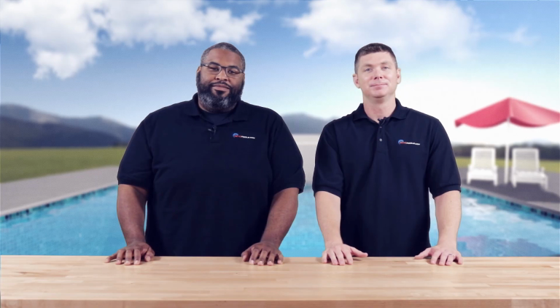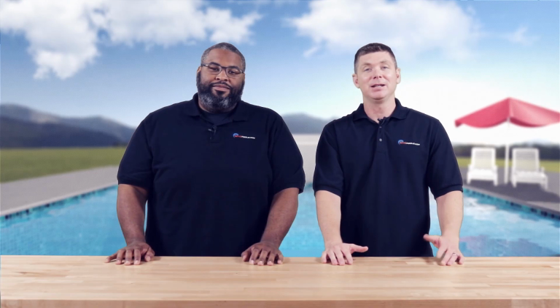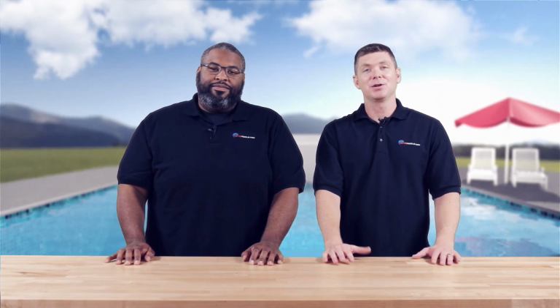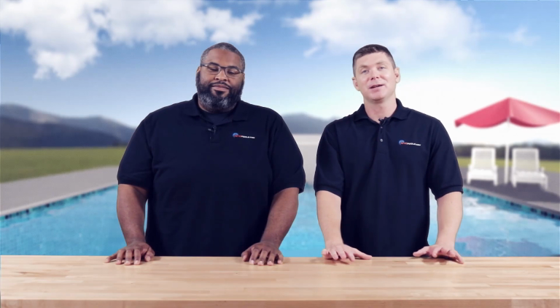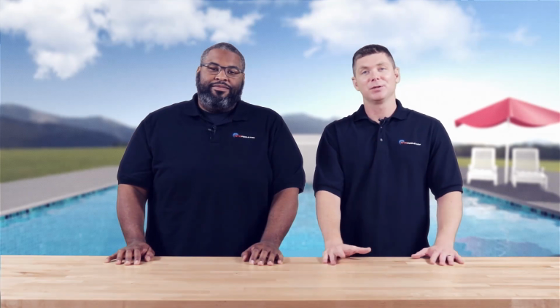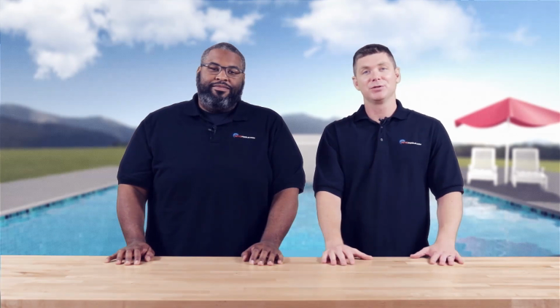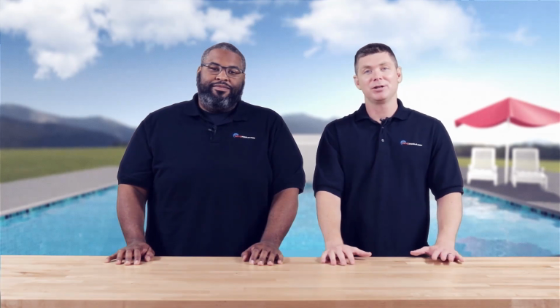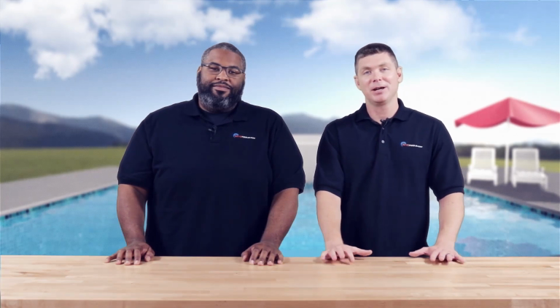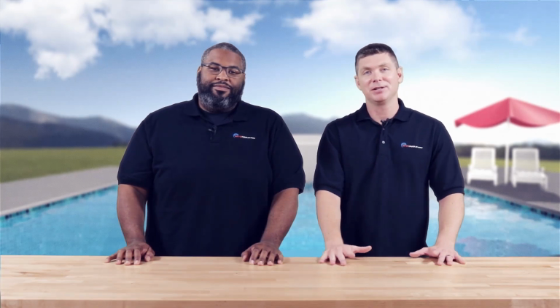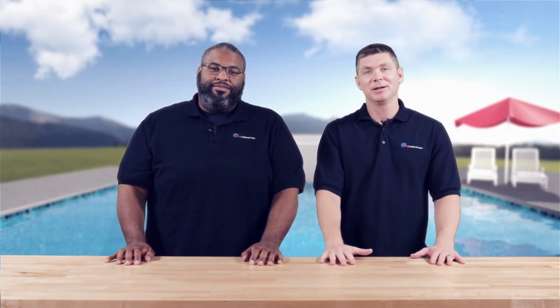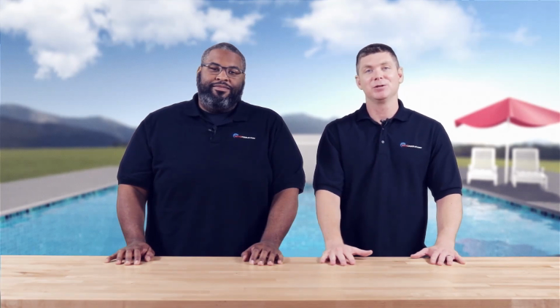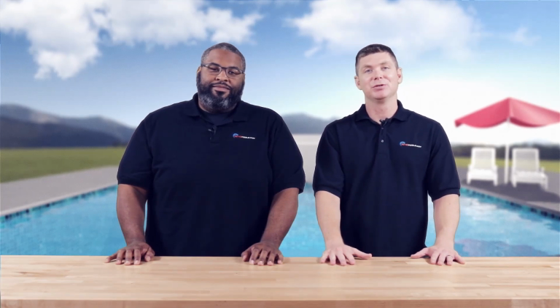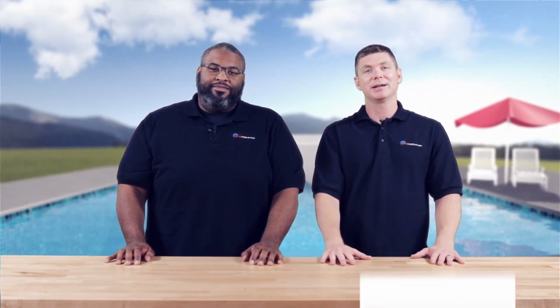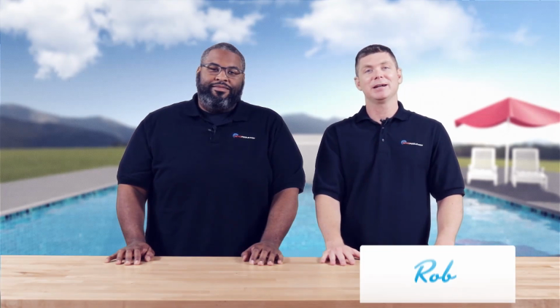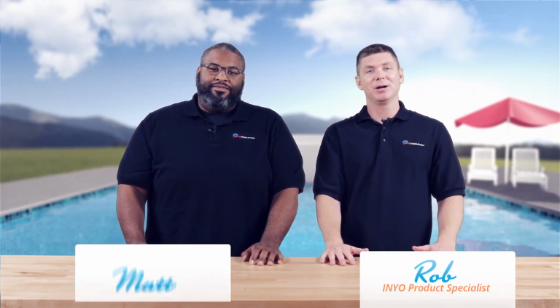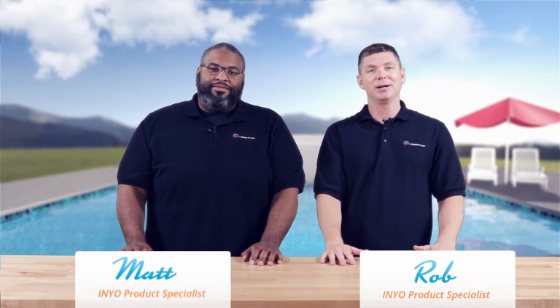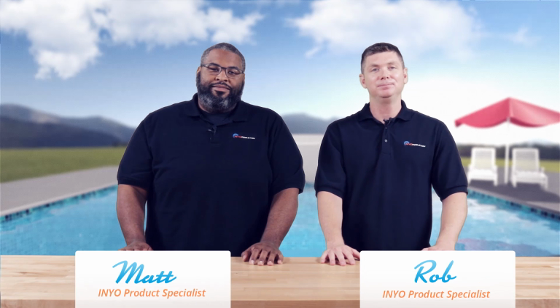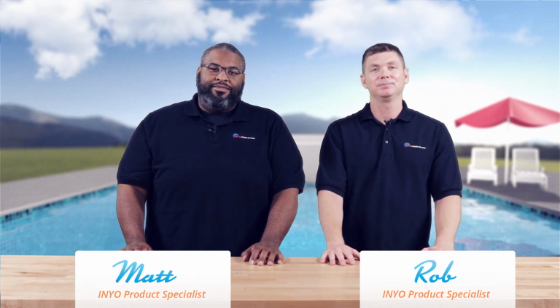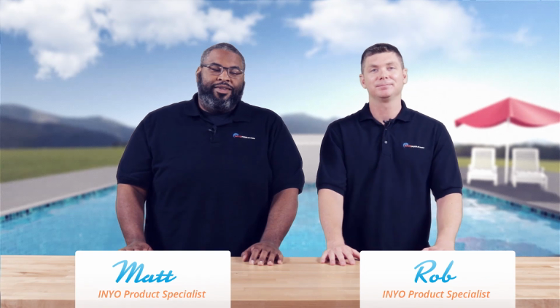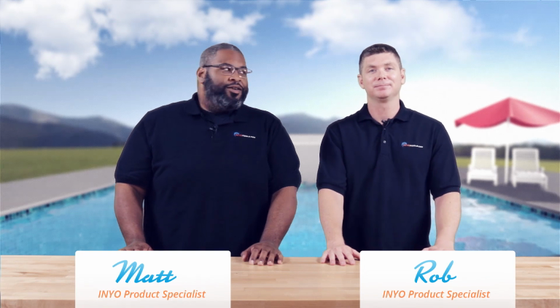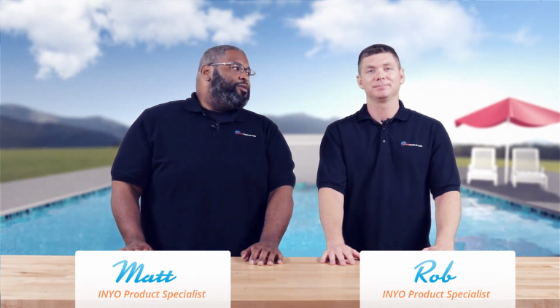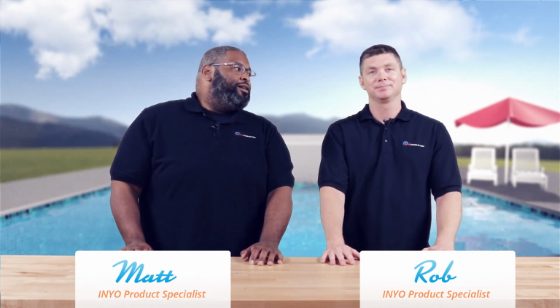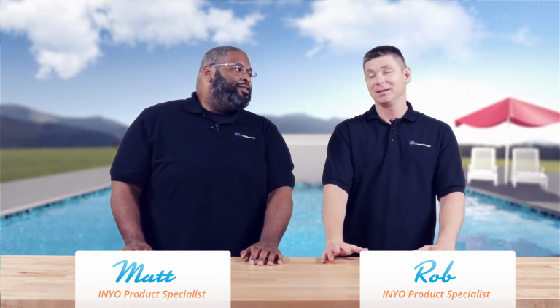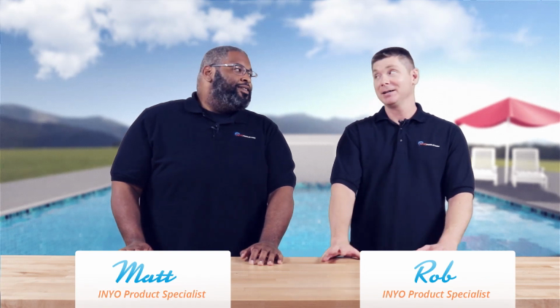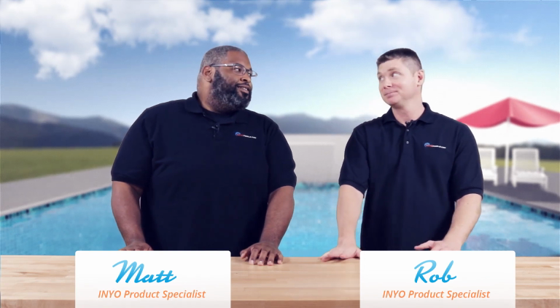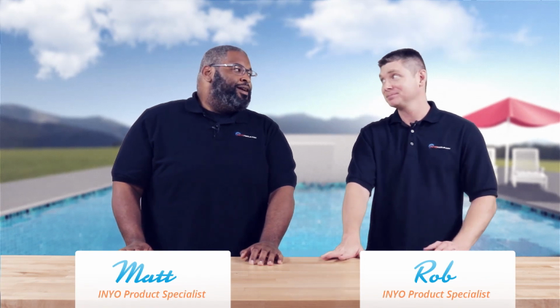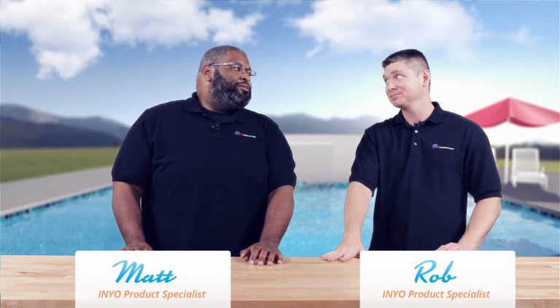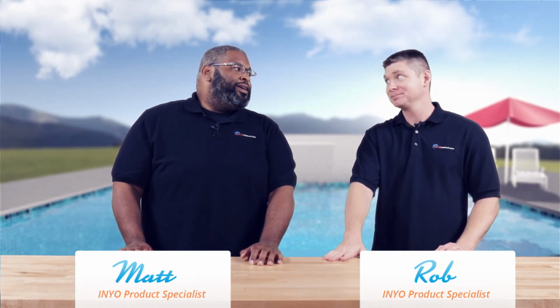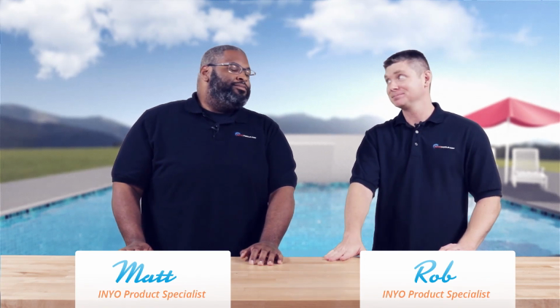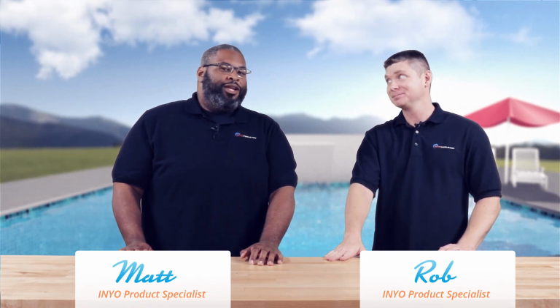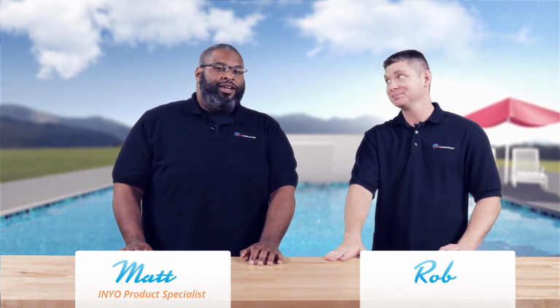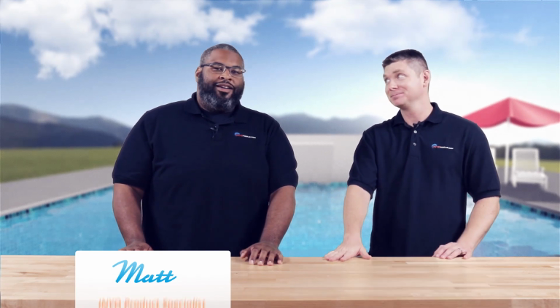Hello, welcome back to another poolside chat presented by Ineopools.com. I'm Rob.